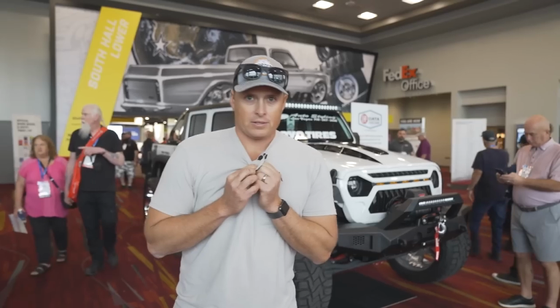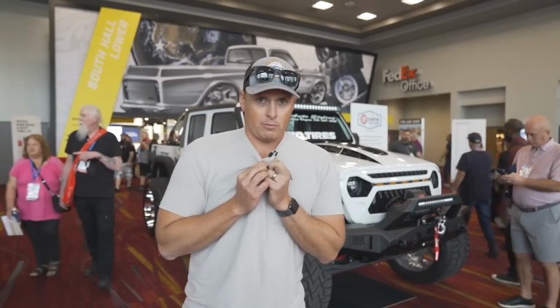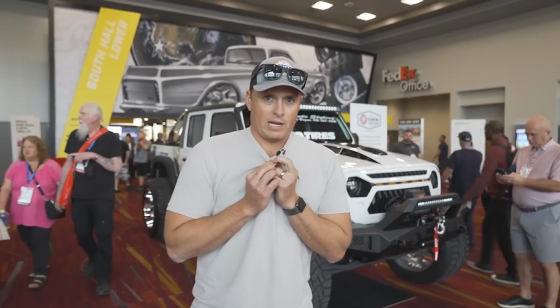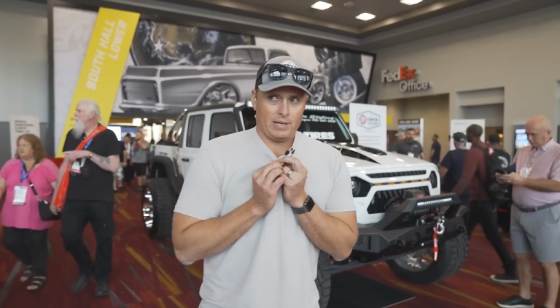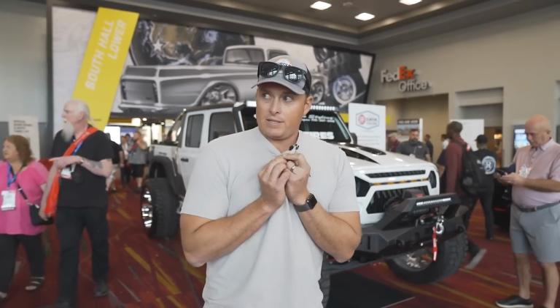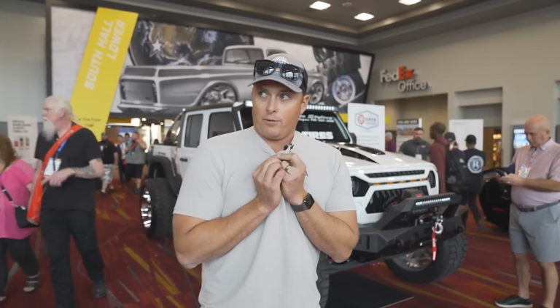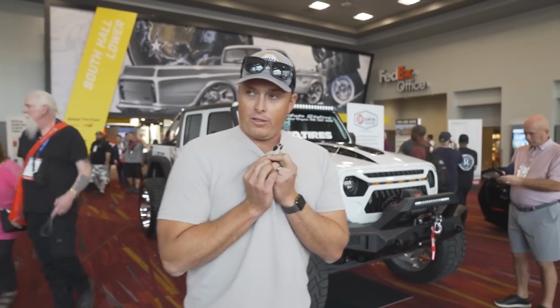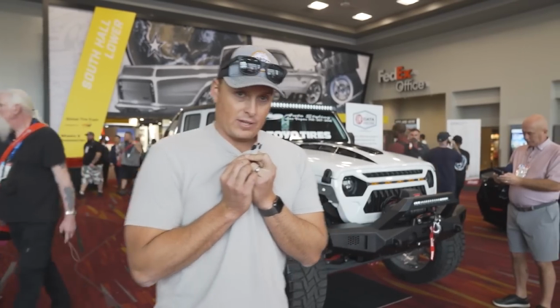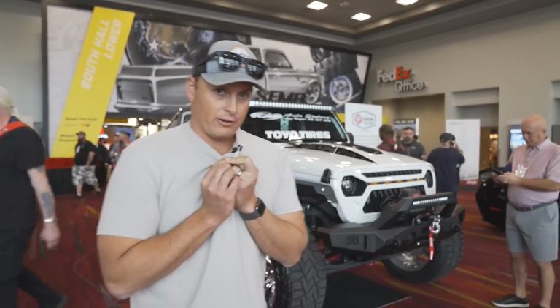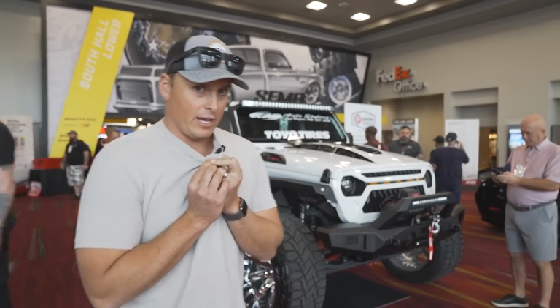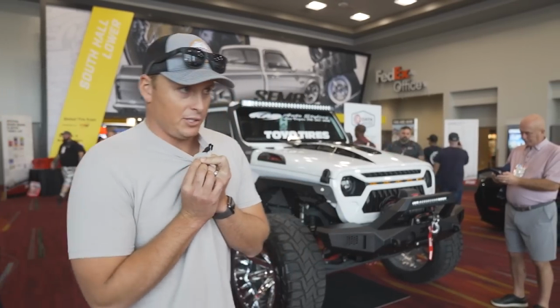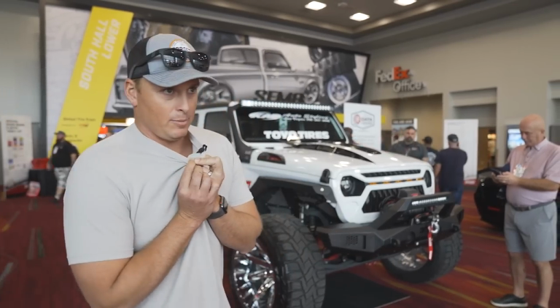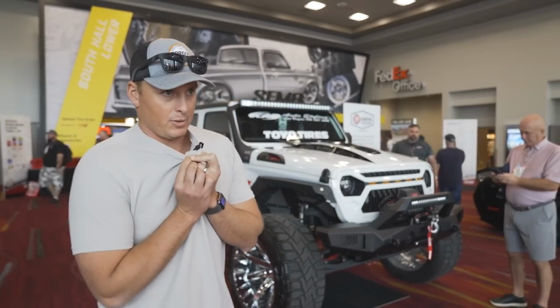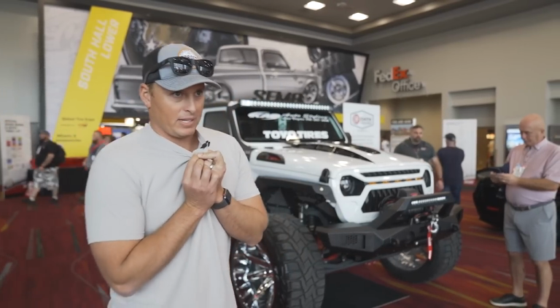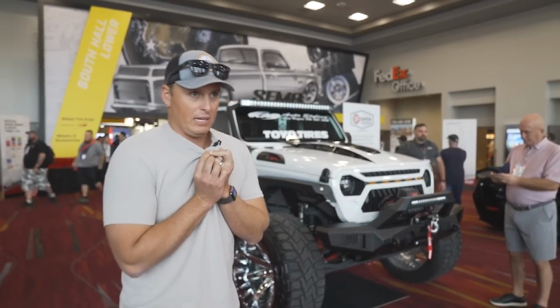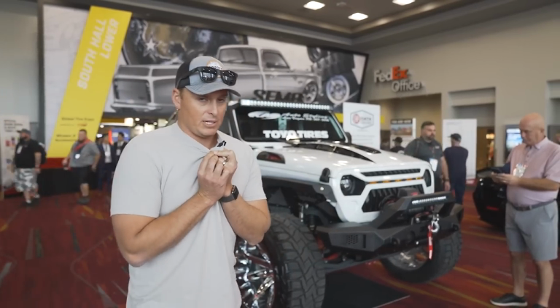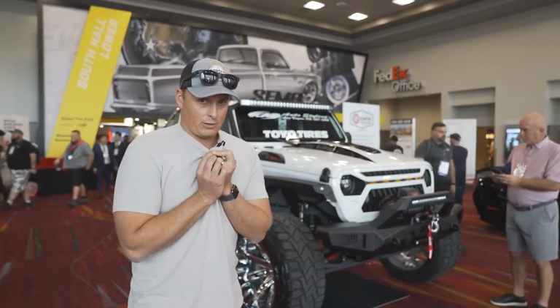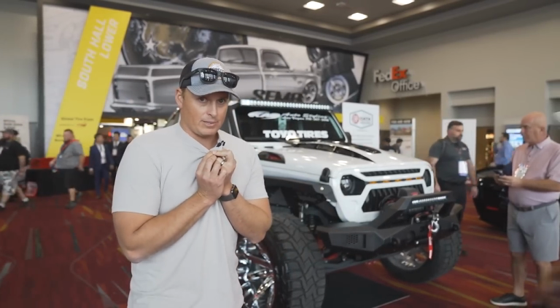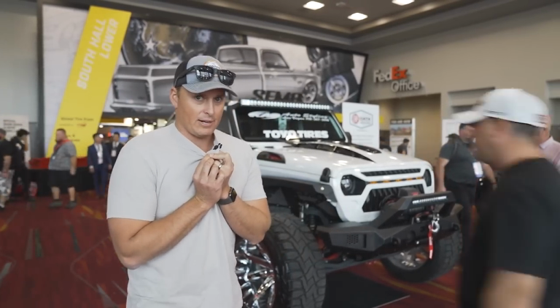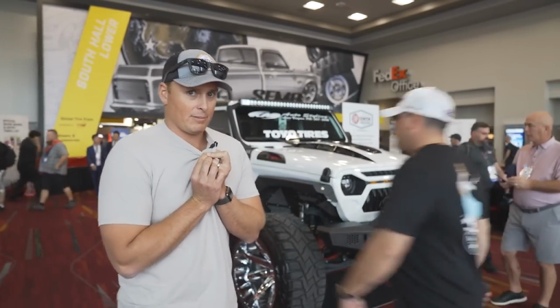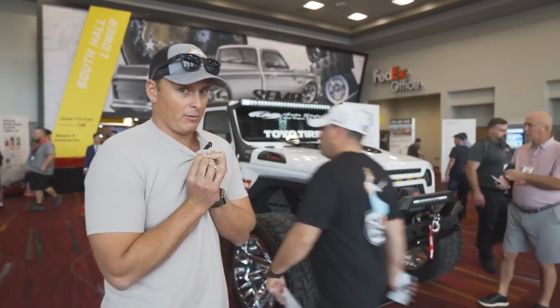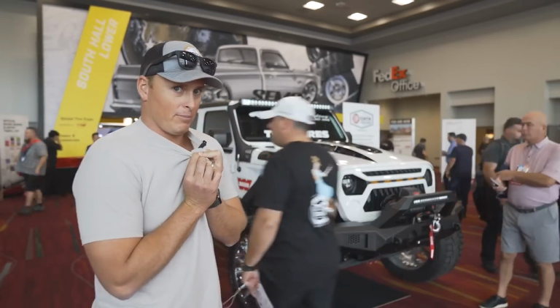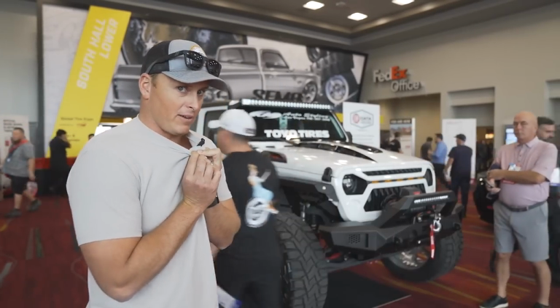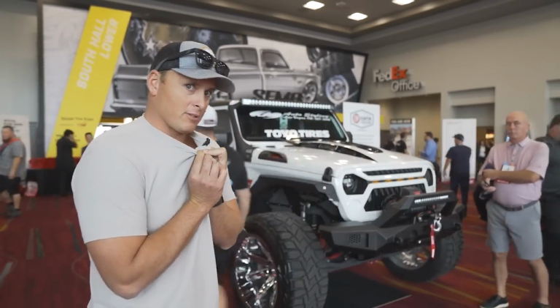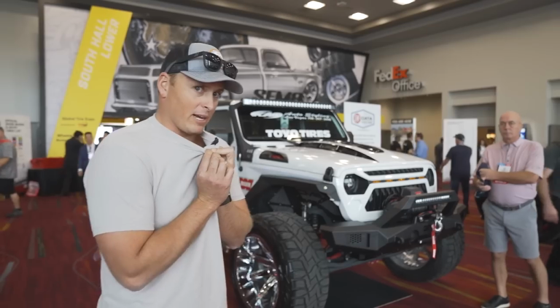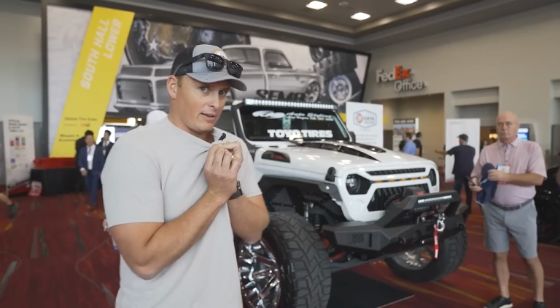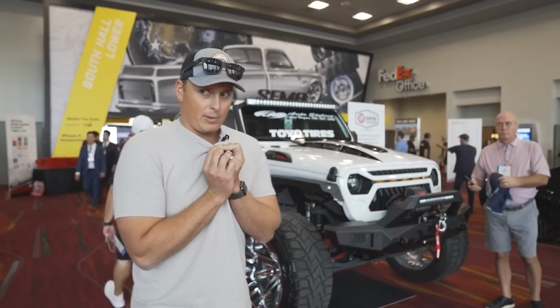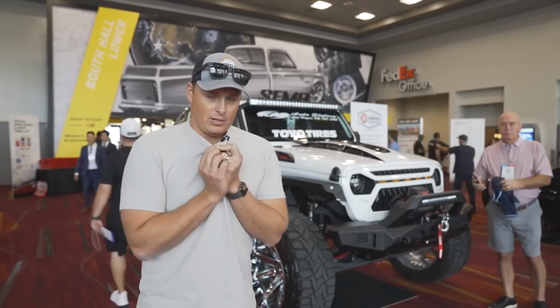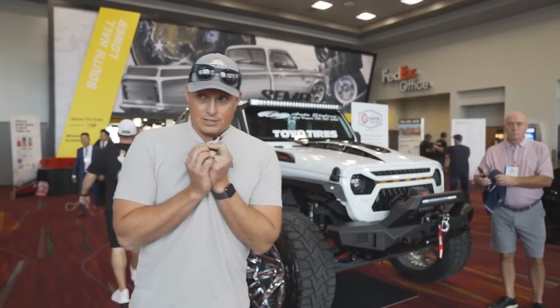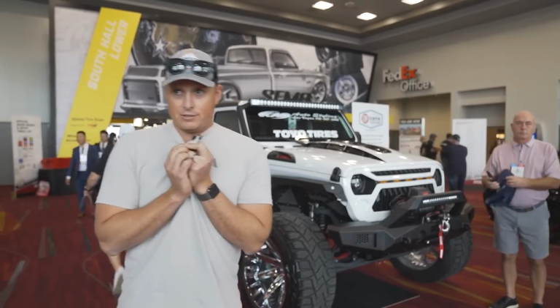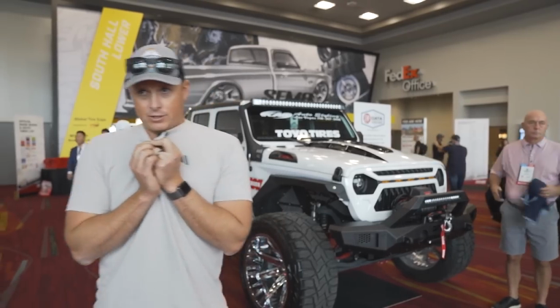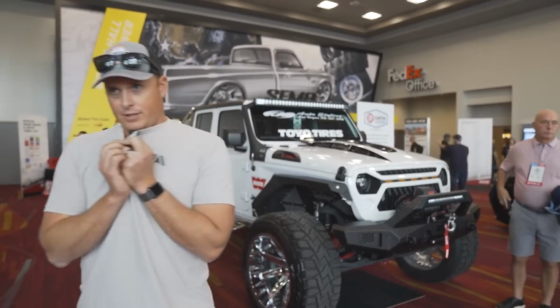Behind me is another one of those angry-eyed Jeeps with big deep-dish chrome tires. I'm not really a big fan, so I'm not going to talk about it. You guys can just look for yourself.